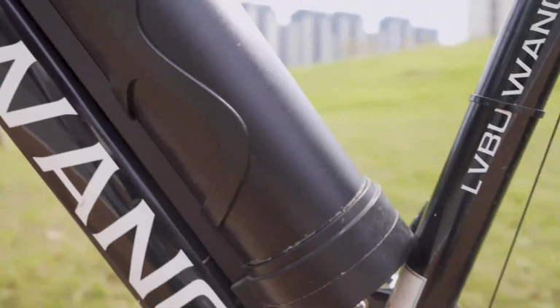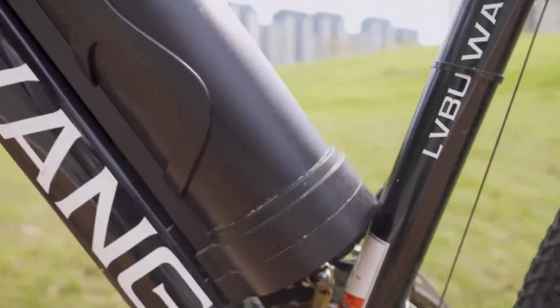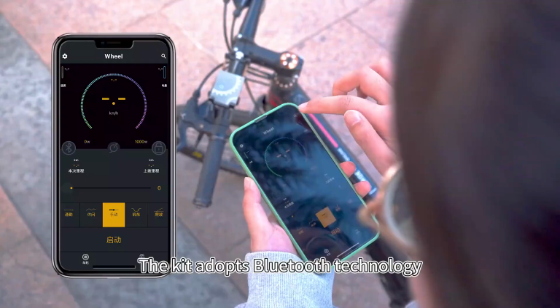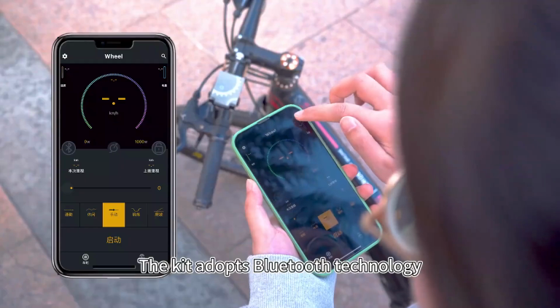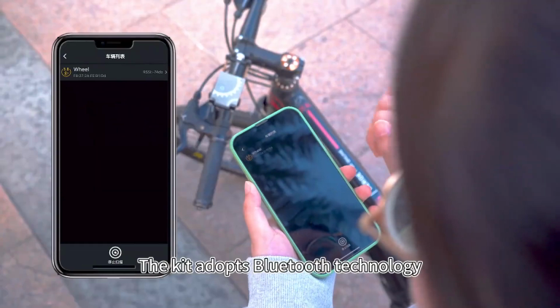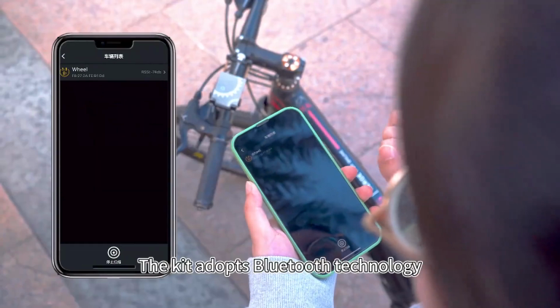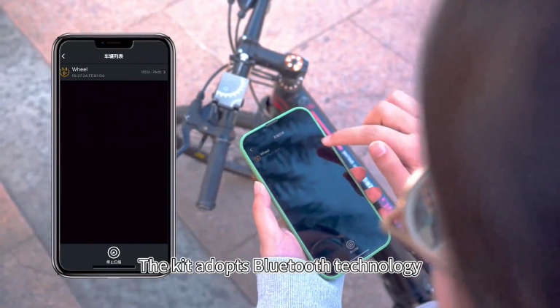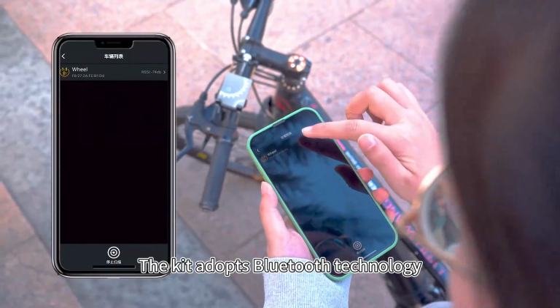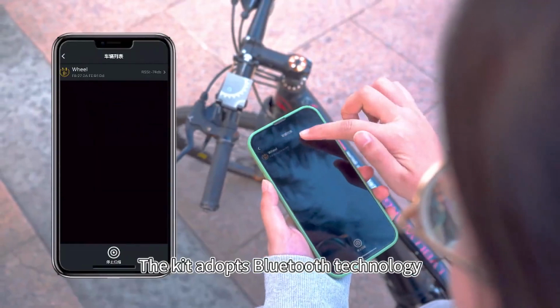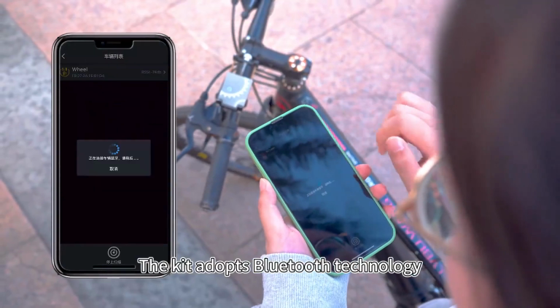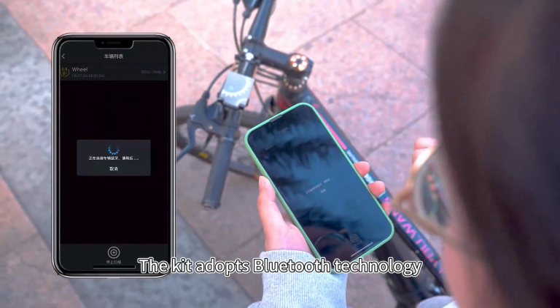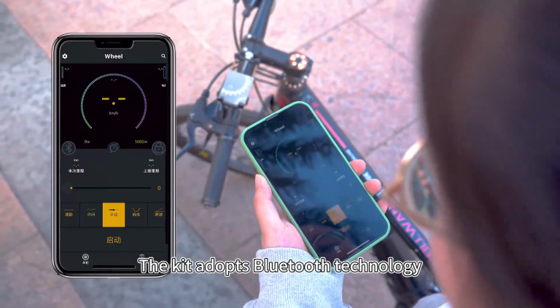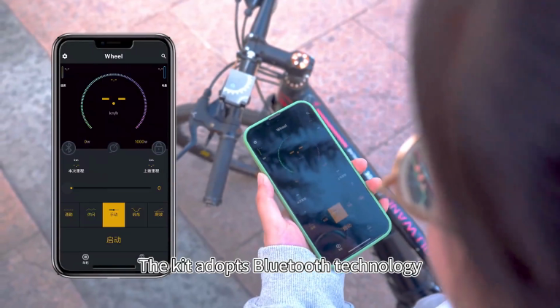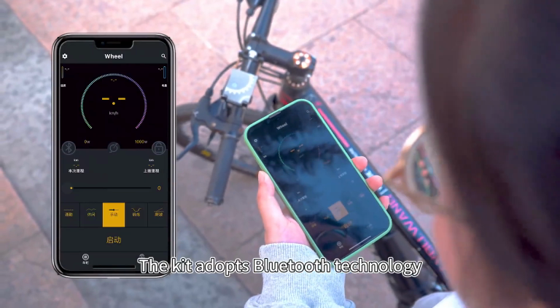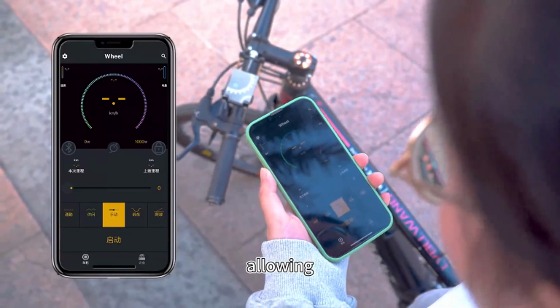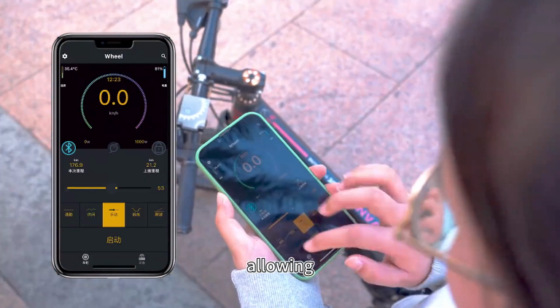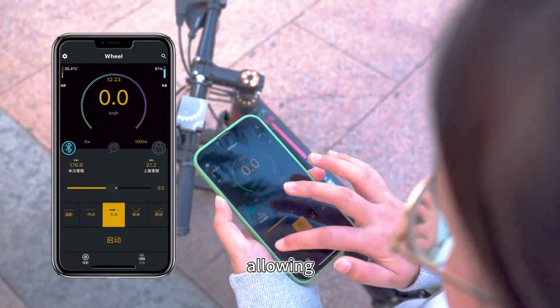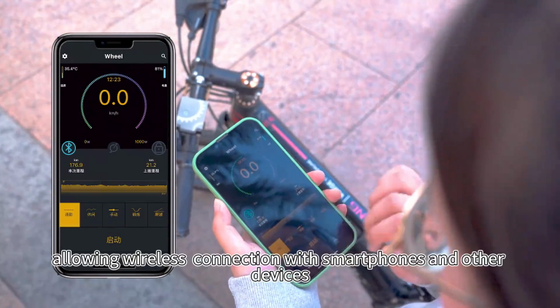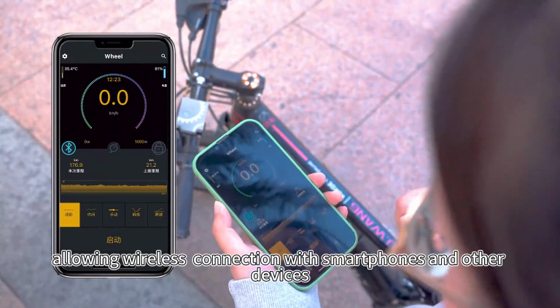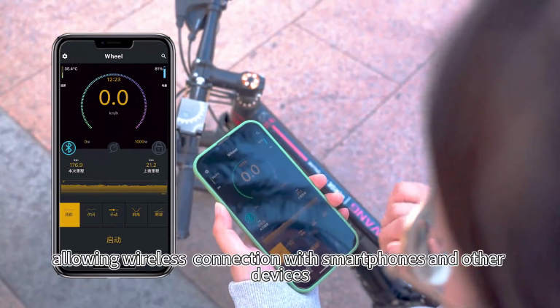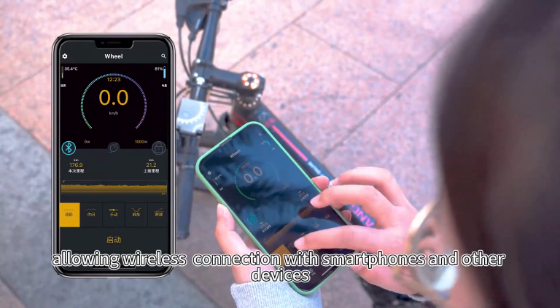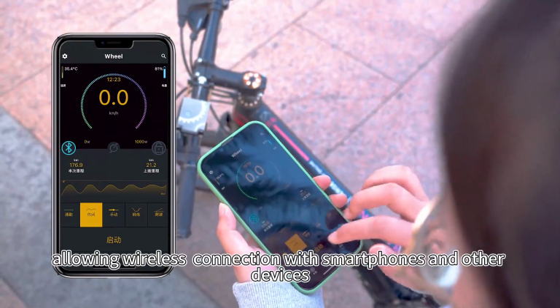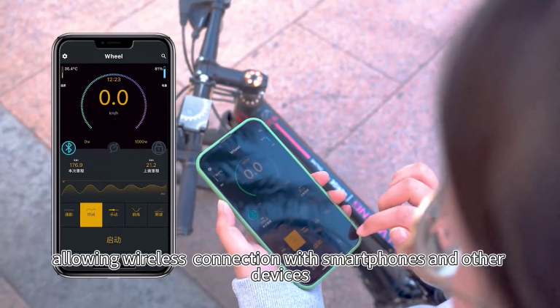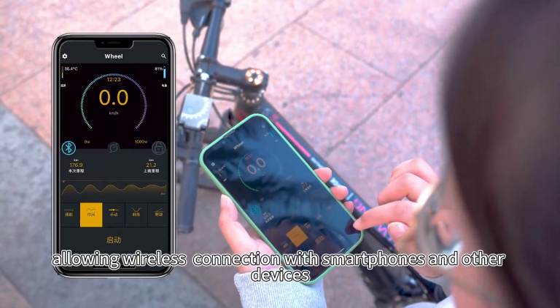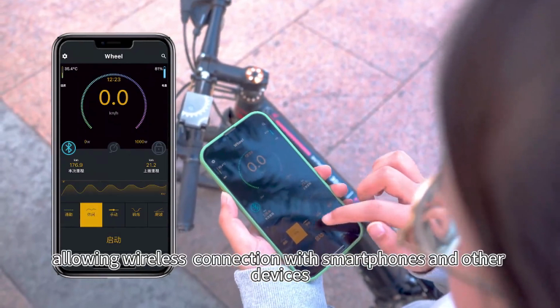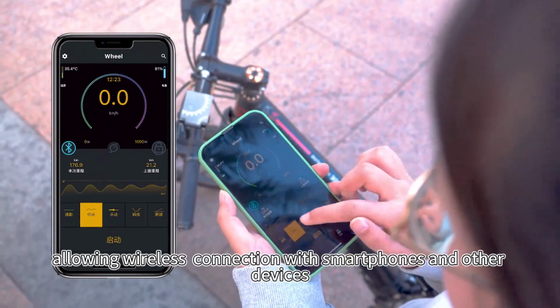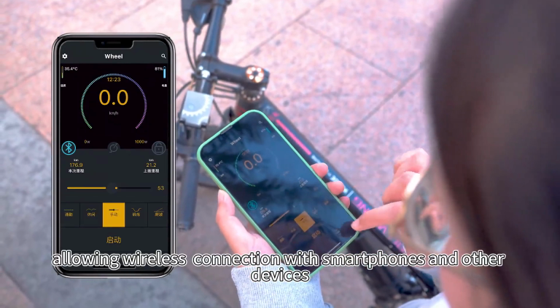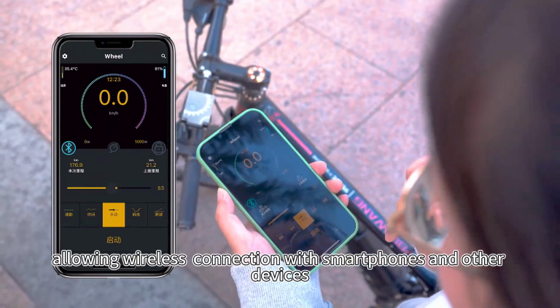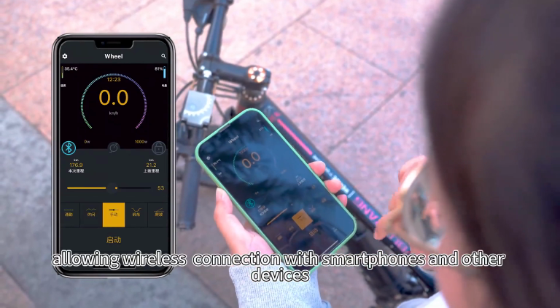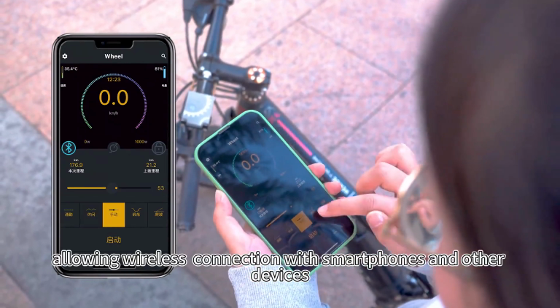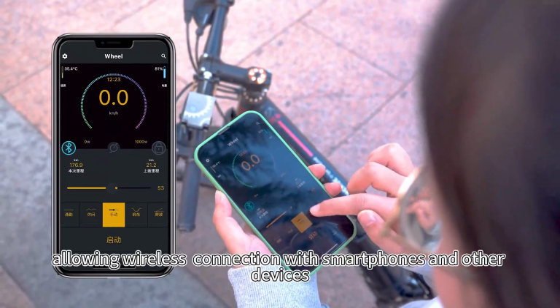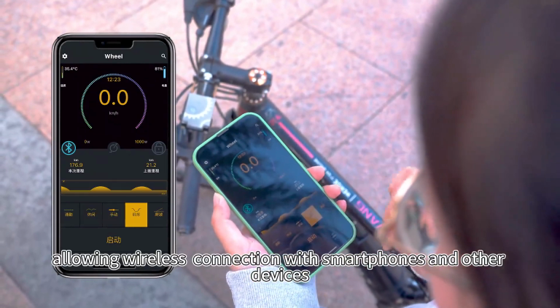The kit adopts Bluetooth technology, allowing connection with smartphones and other devices.